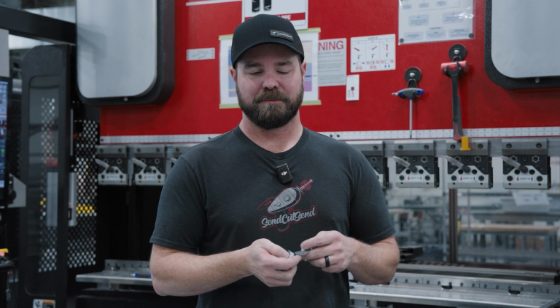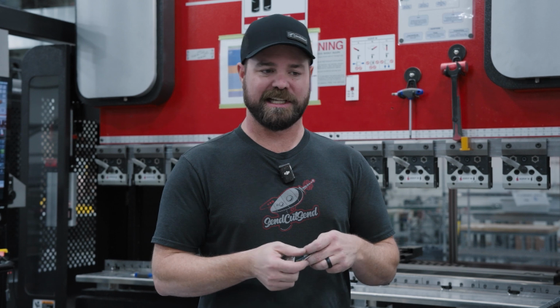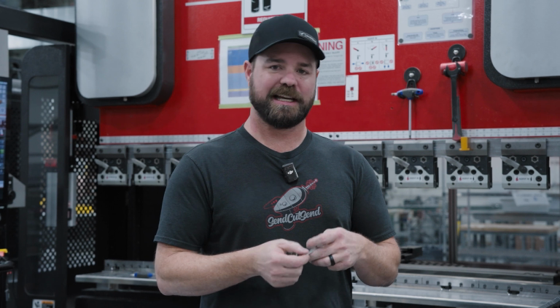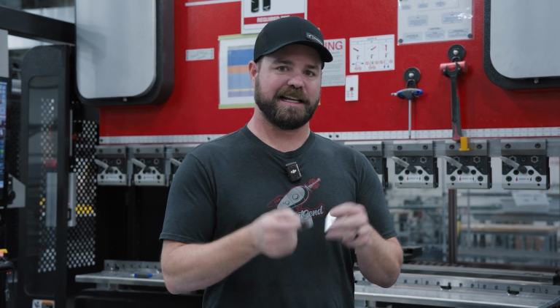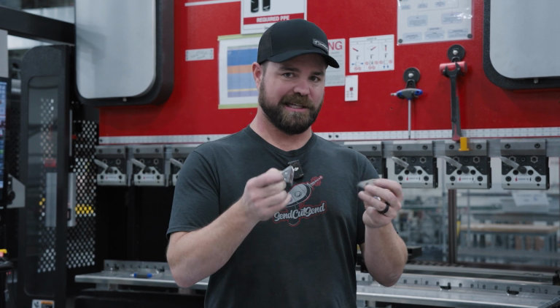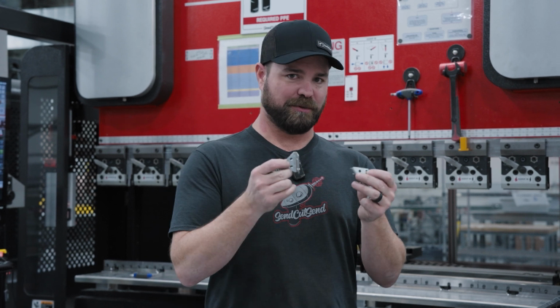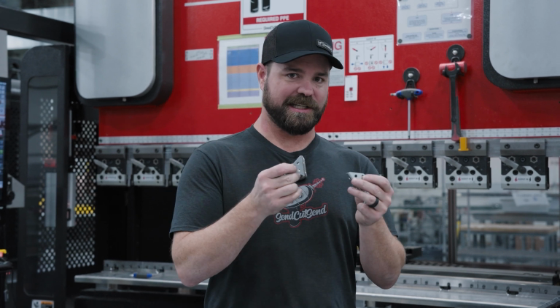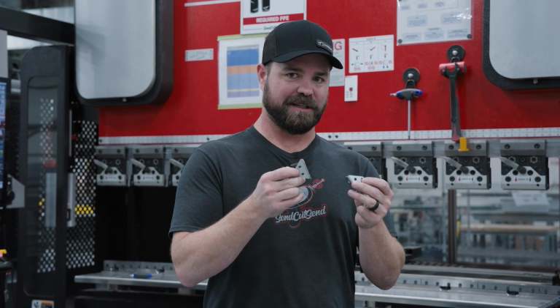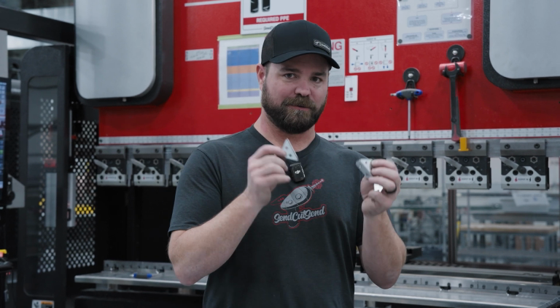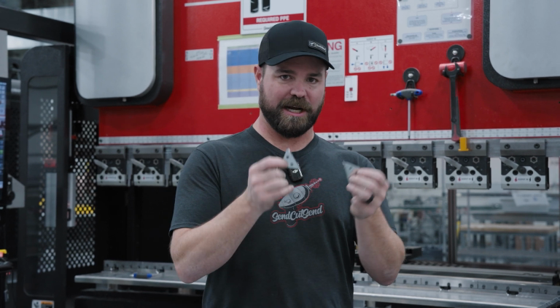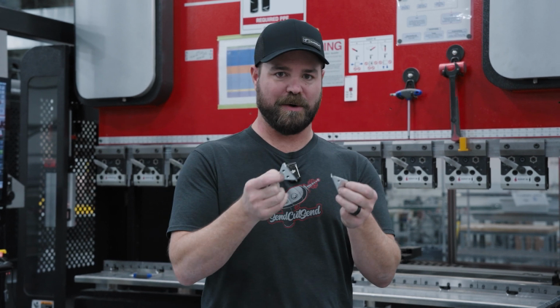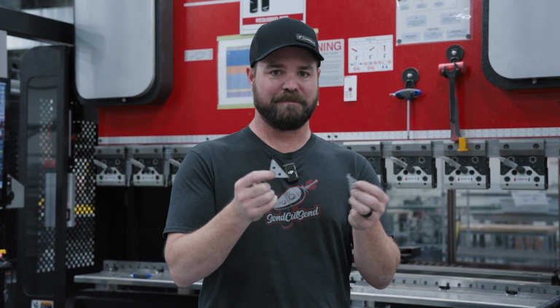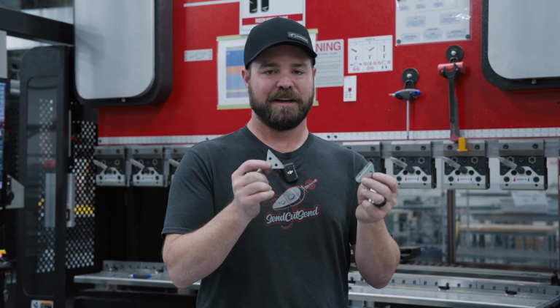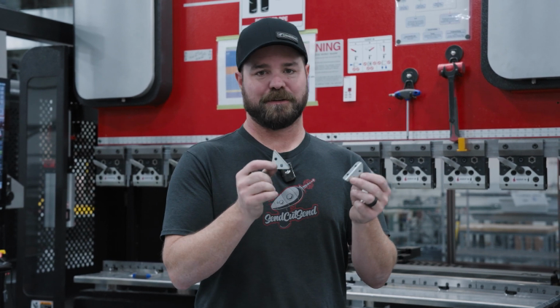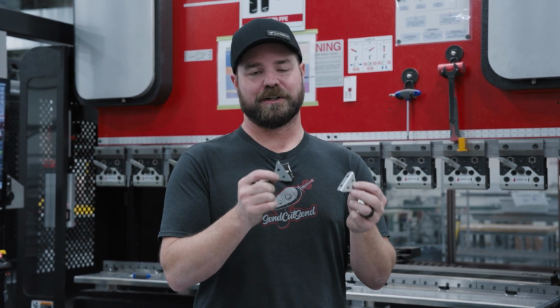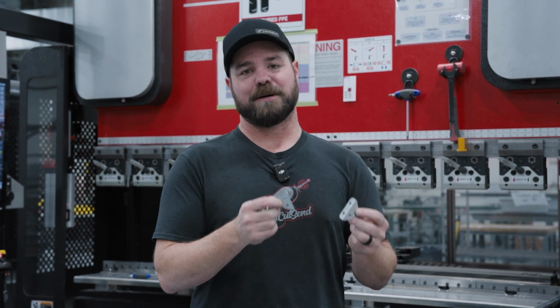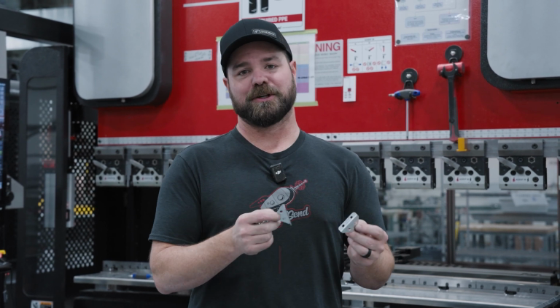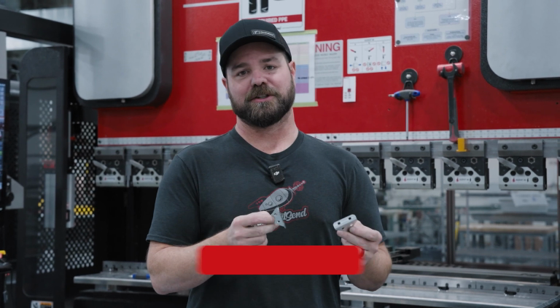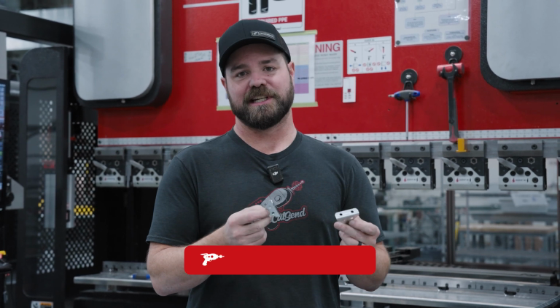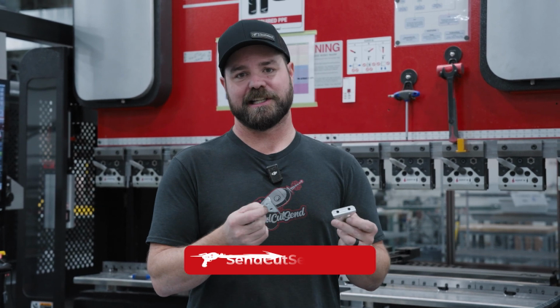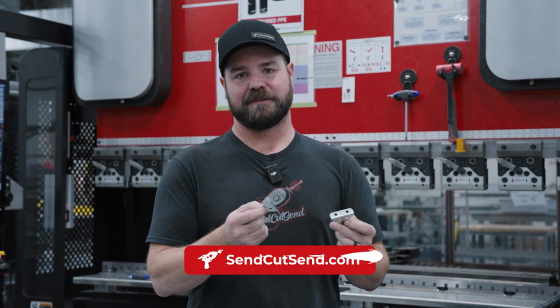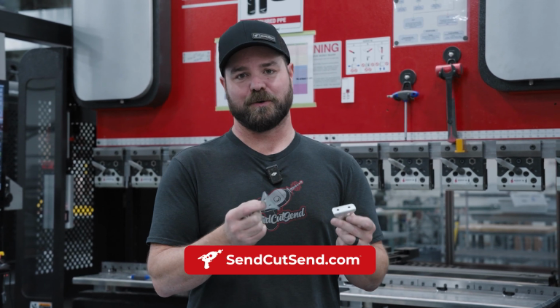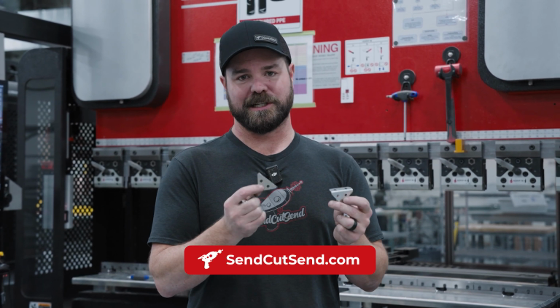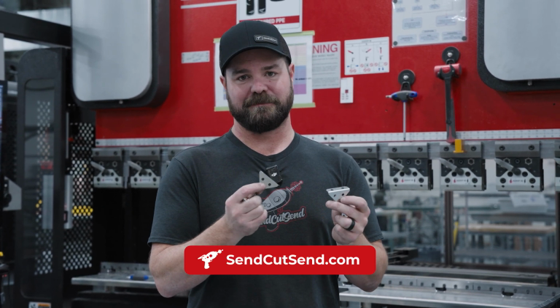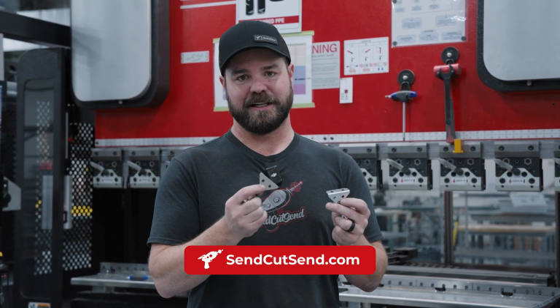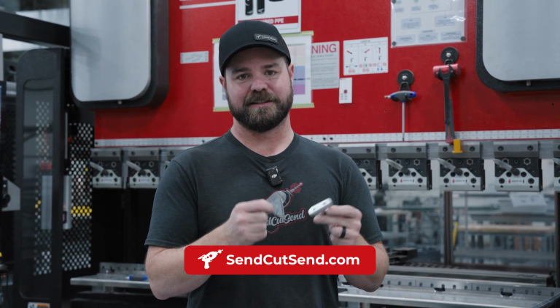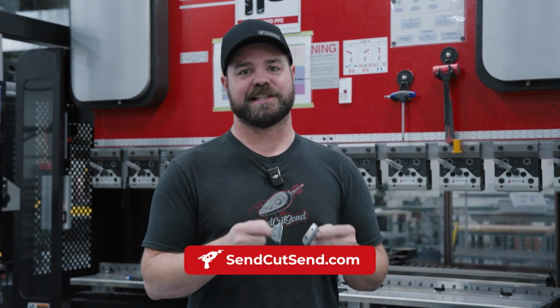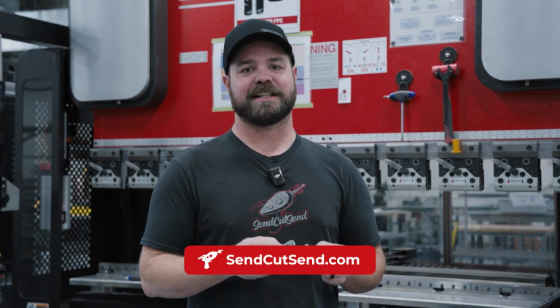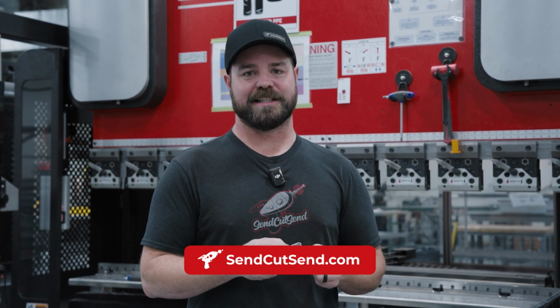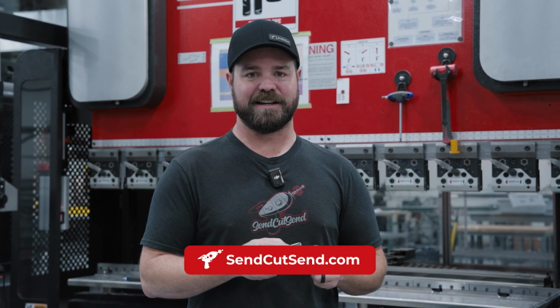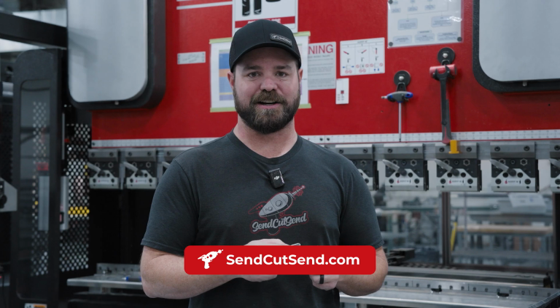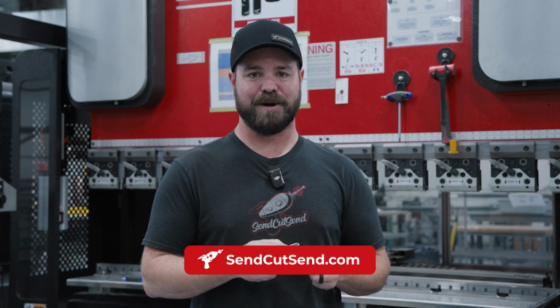To get instant pricing right away, feel free to upload your DXF or STEP file to SendCutSend.com.